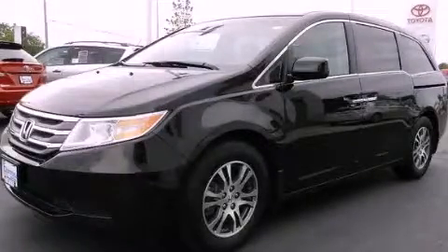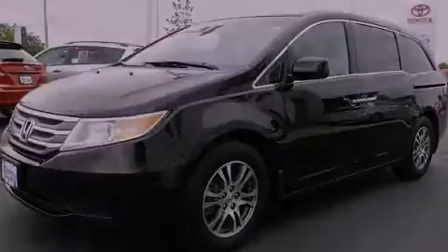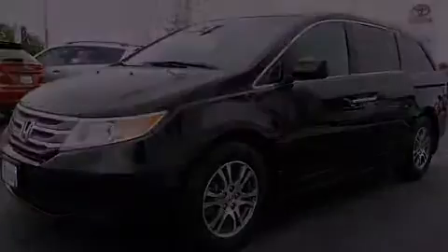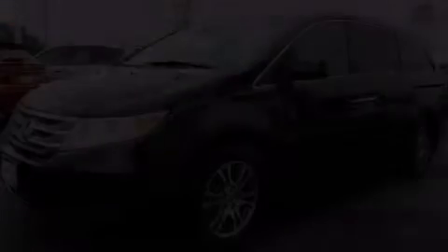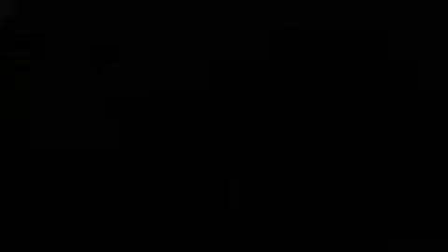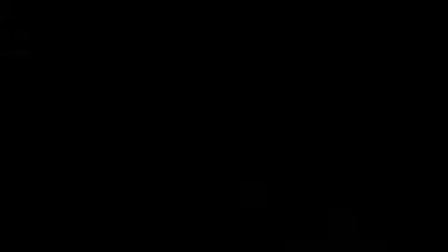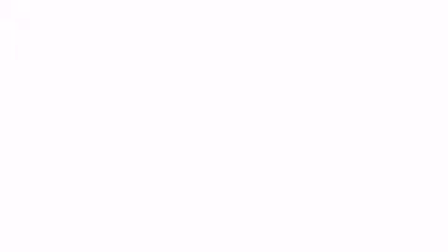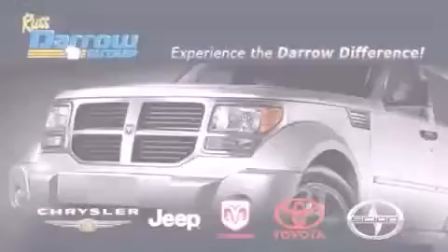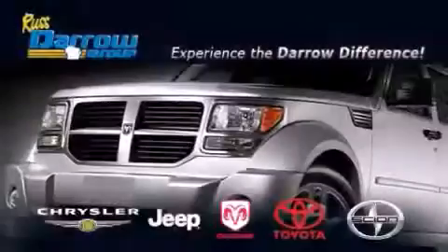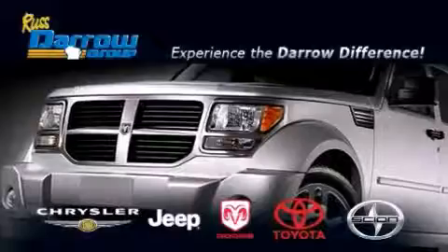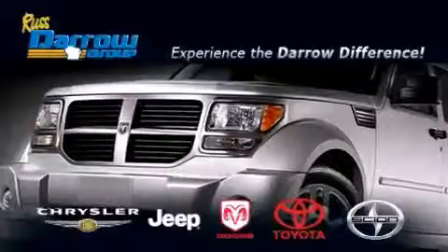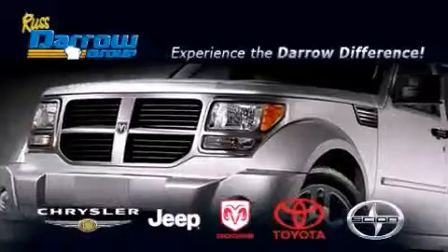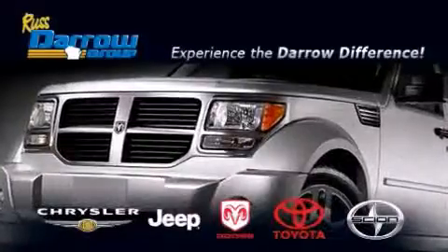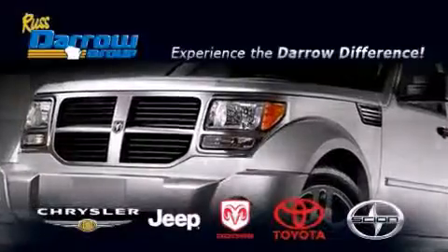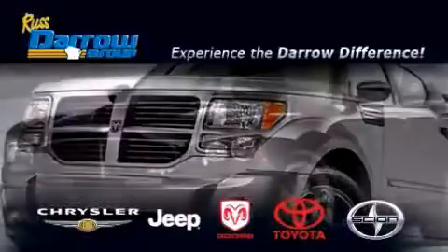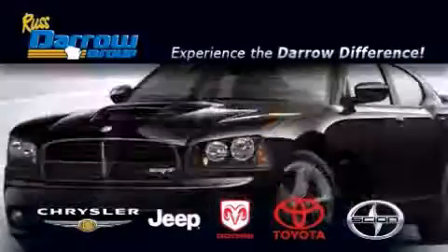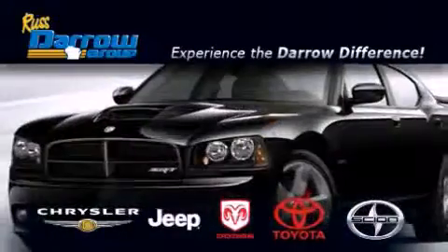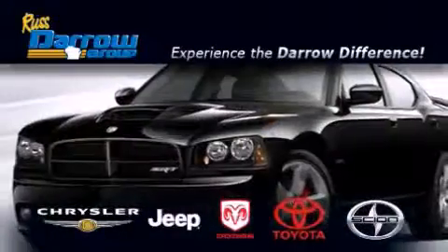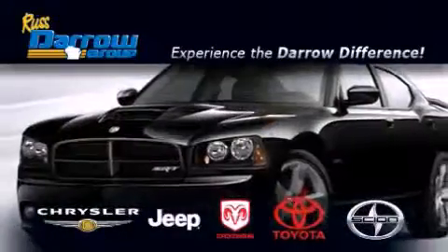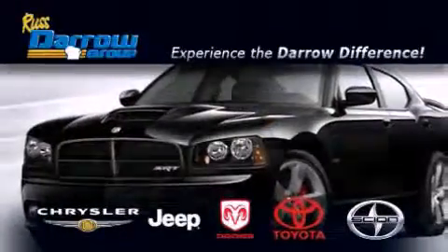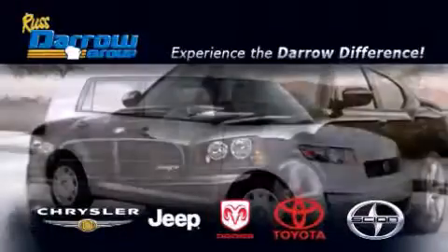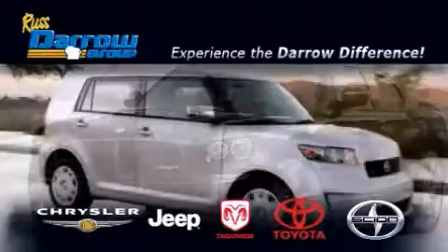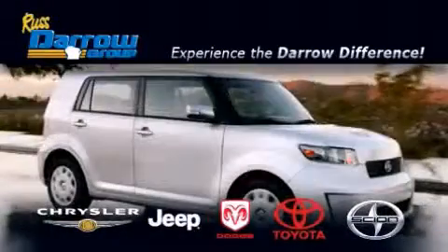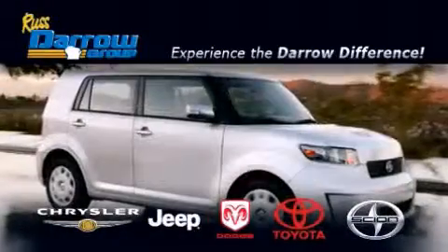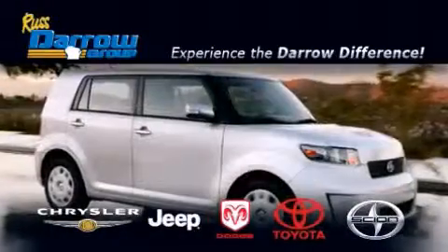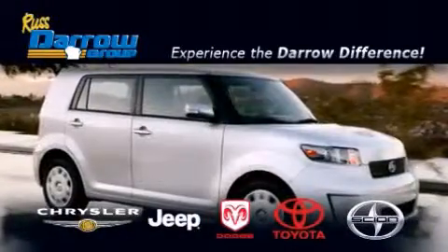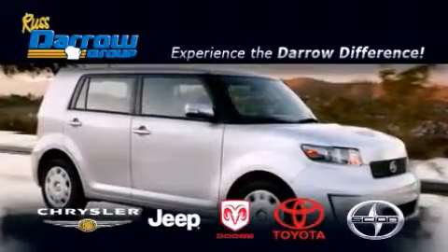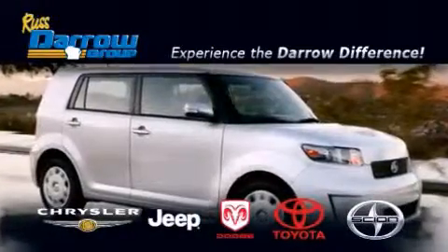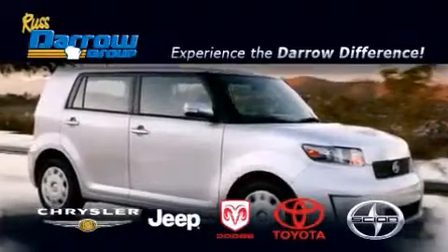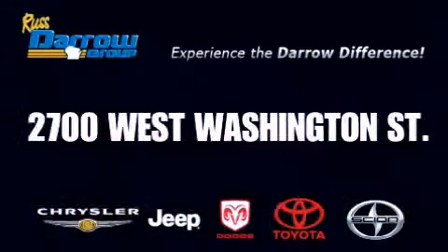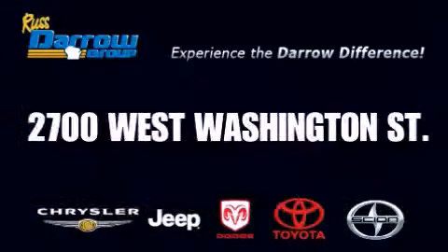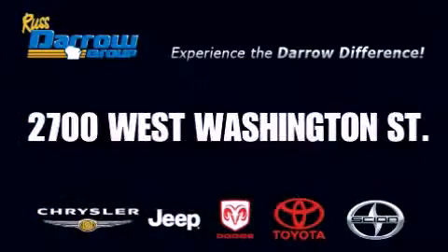Get the Daryl difference today, only at Russ Daryl Toyota Scion Chrysler Jeep Dodge West Bend. Russ Daryl!